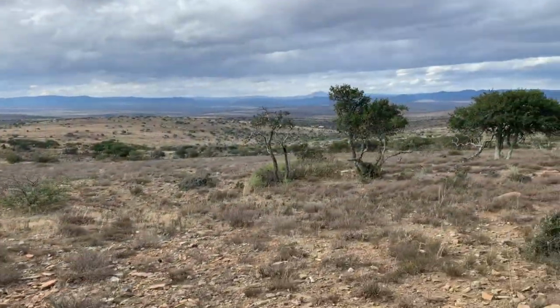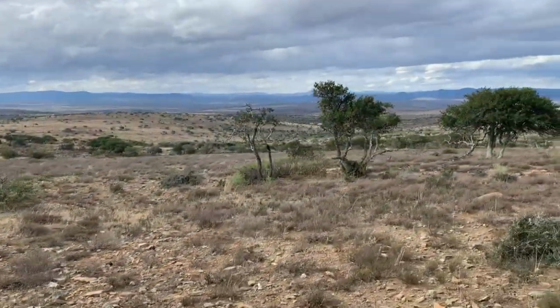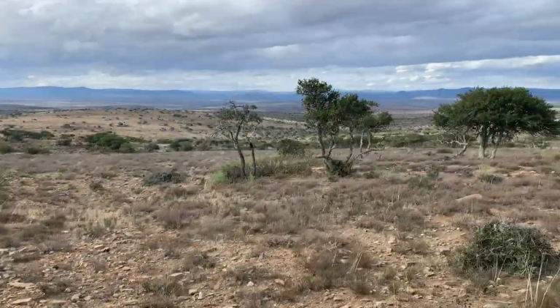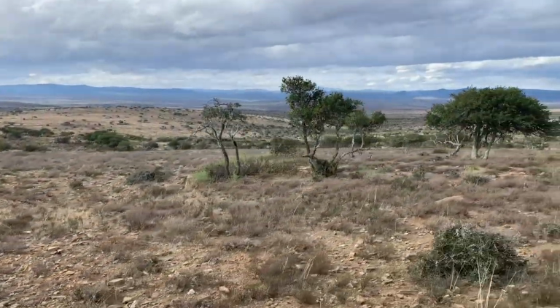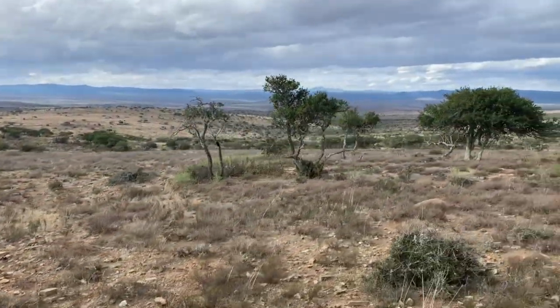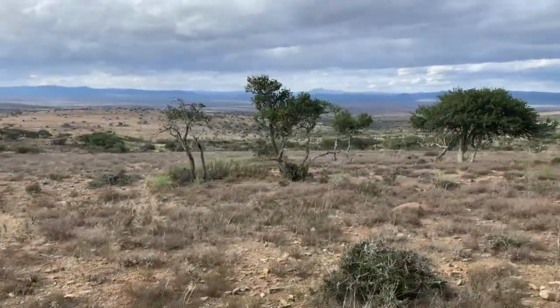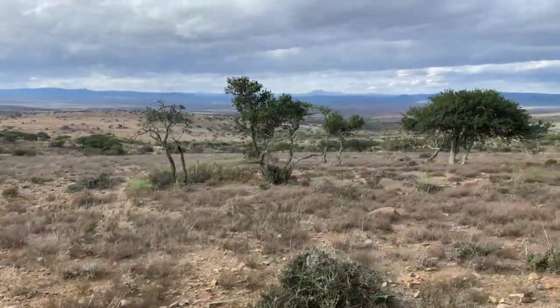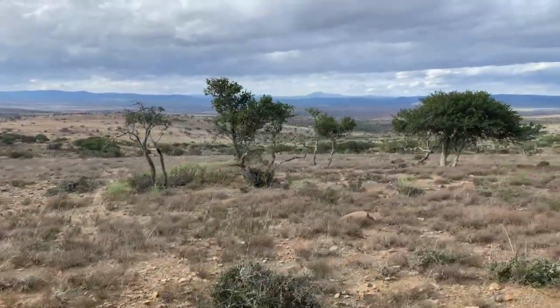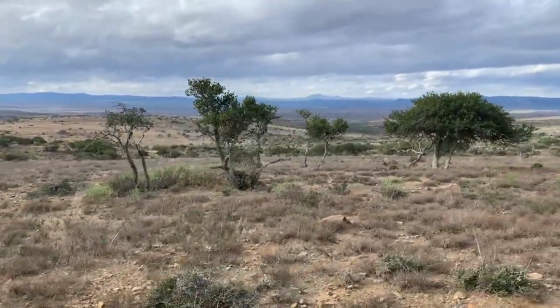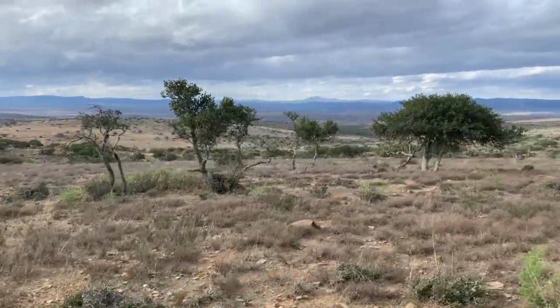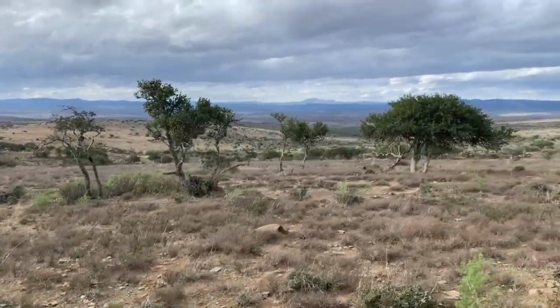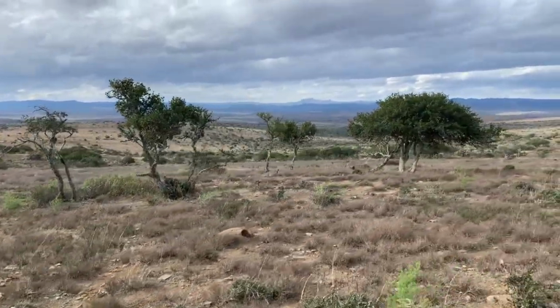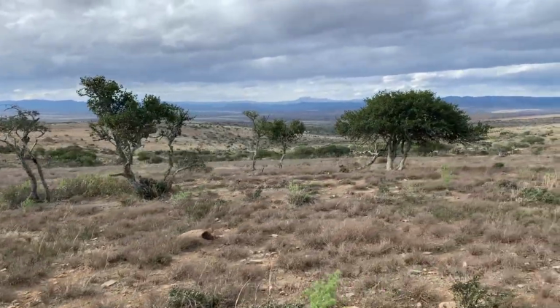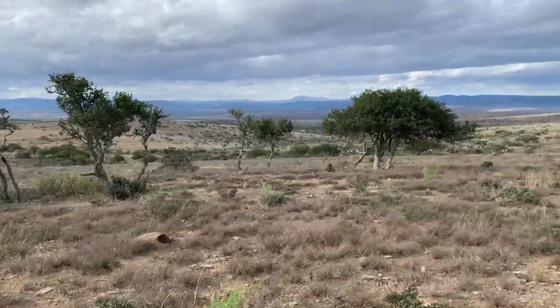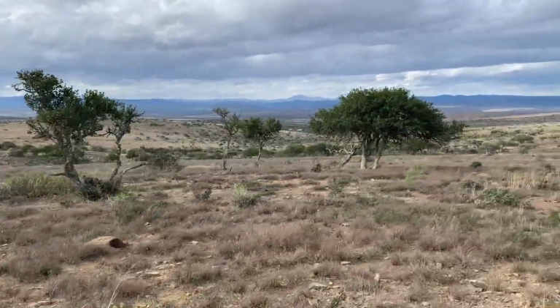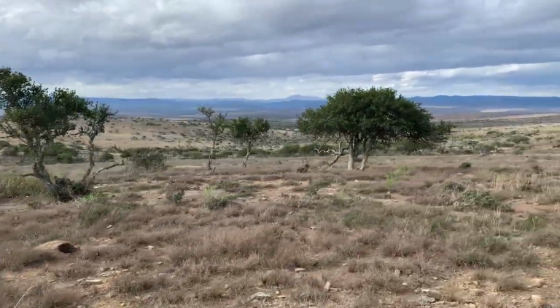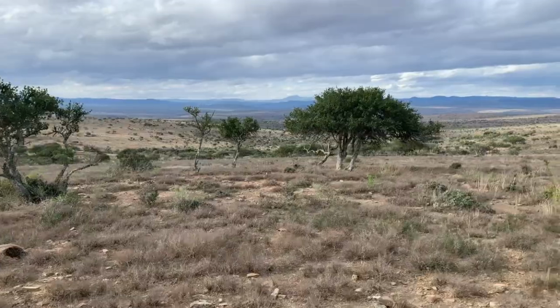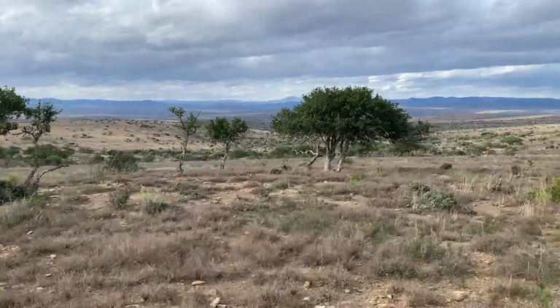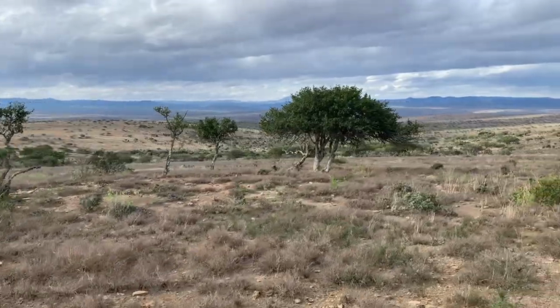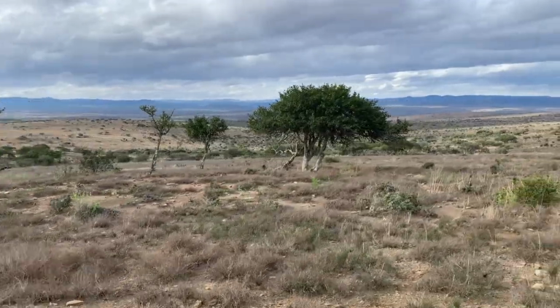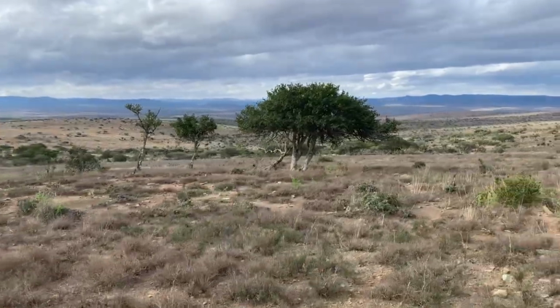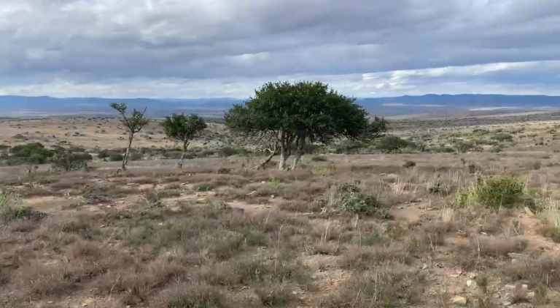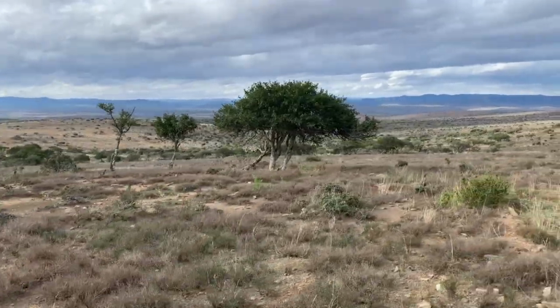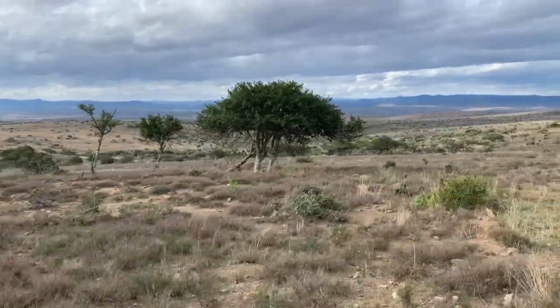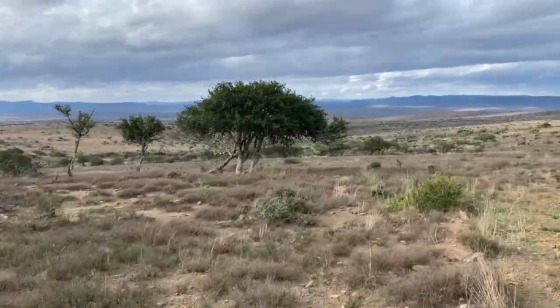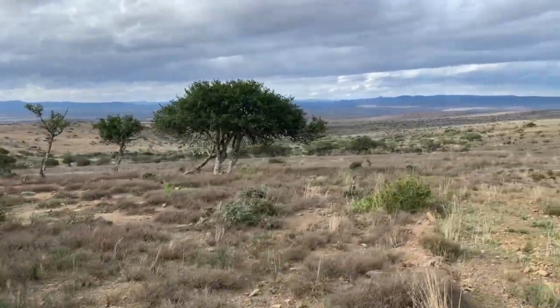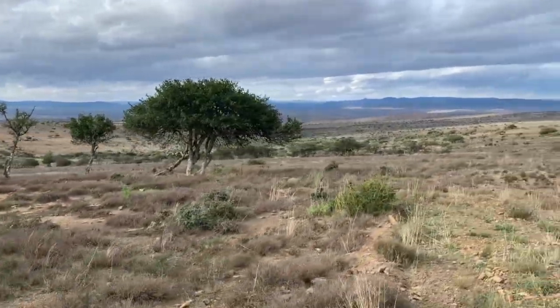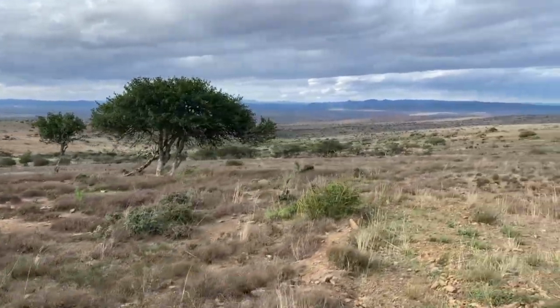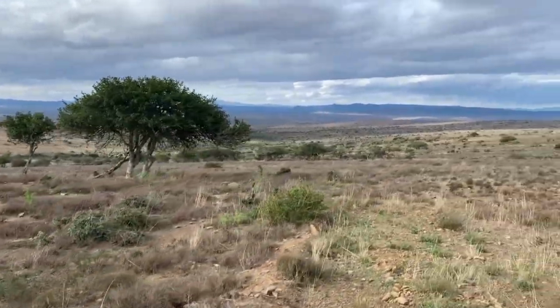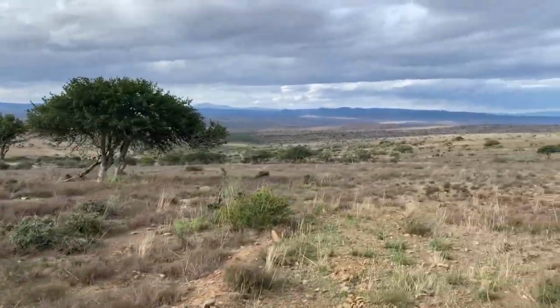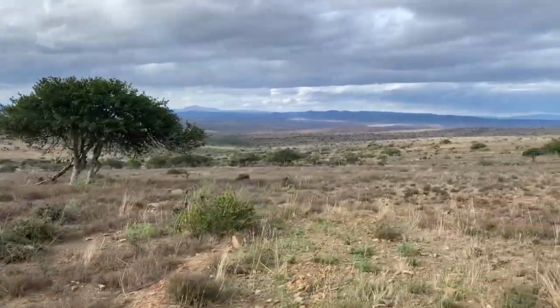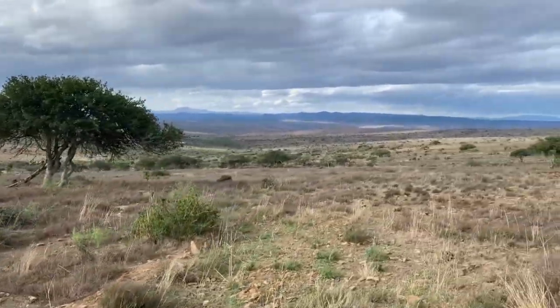Welcome back to another episode of Diamonds the Outdoors. Today we are hunting spring buck.